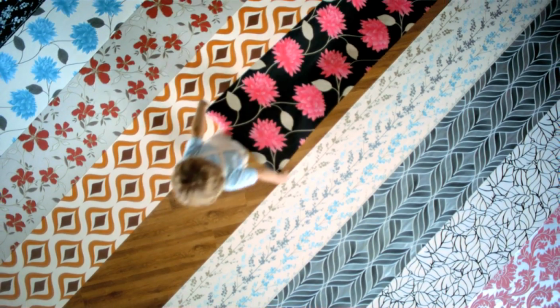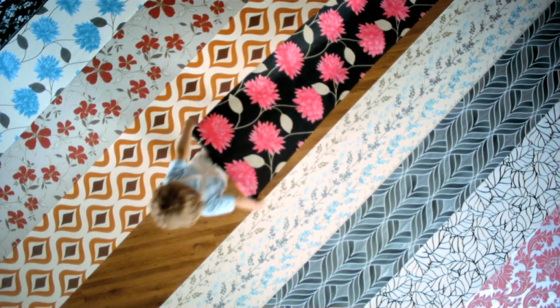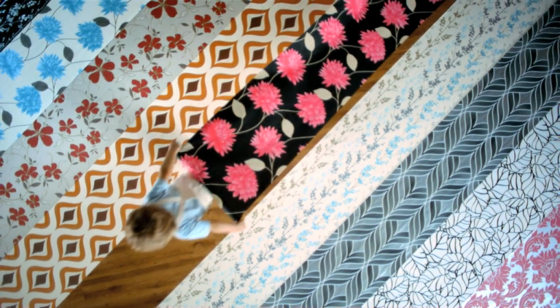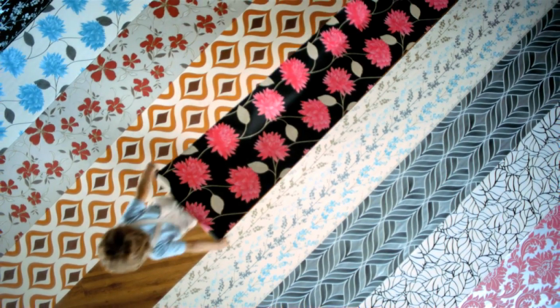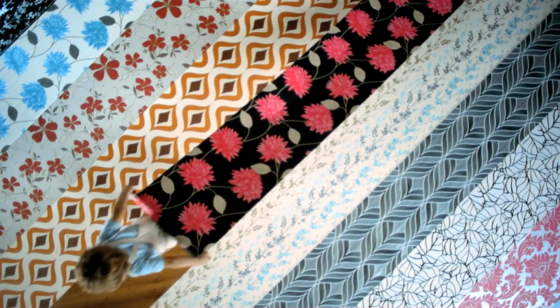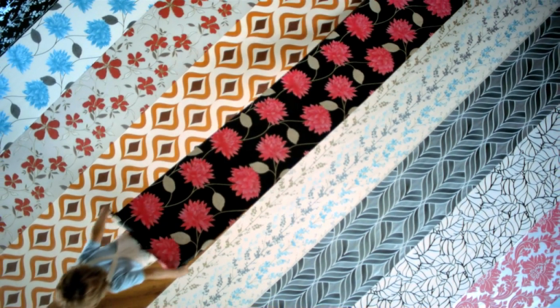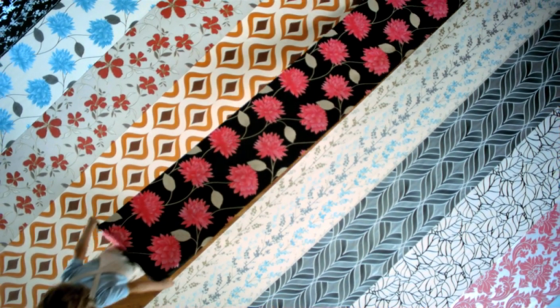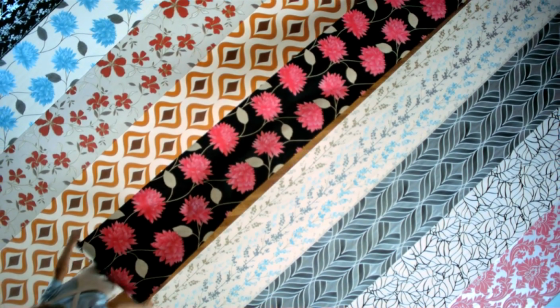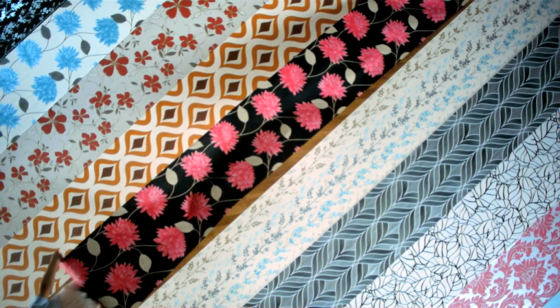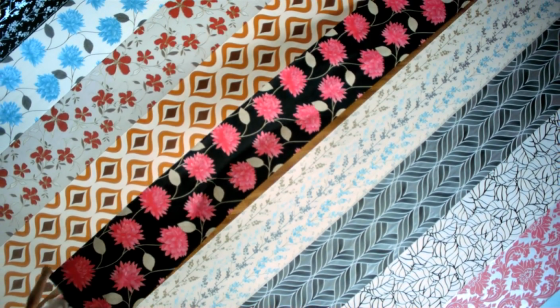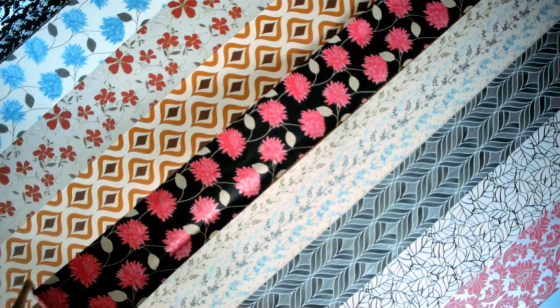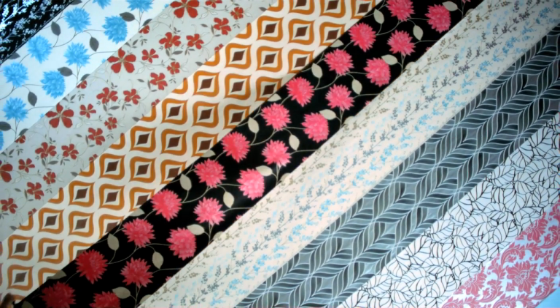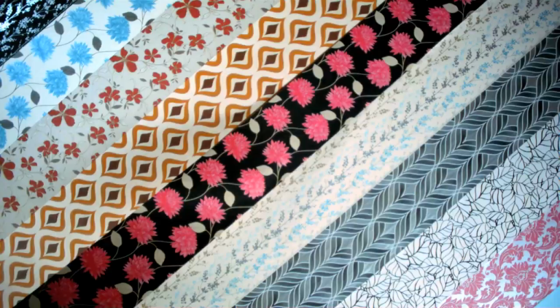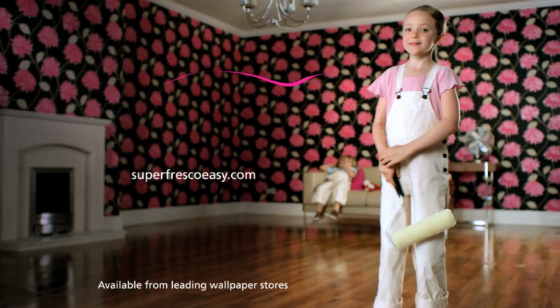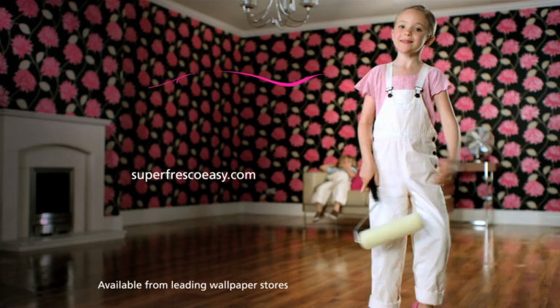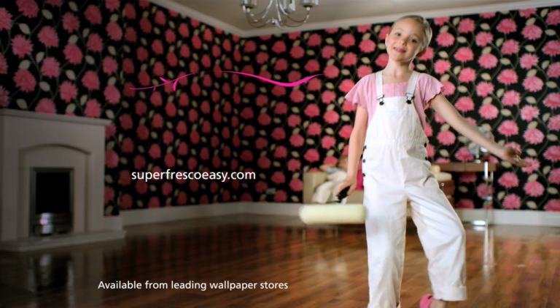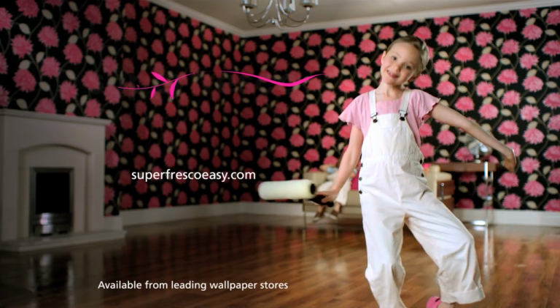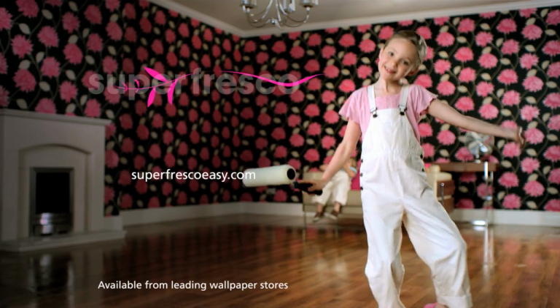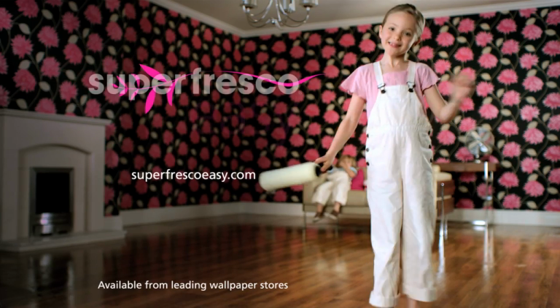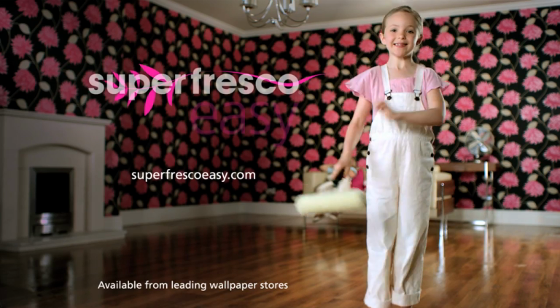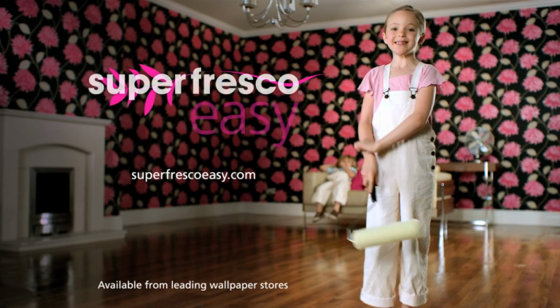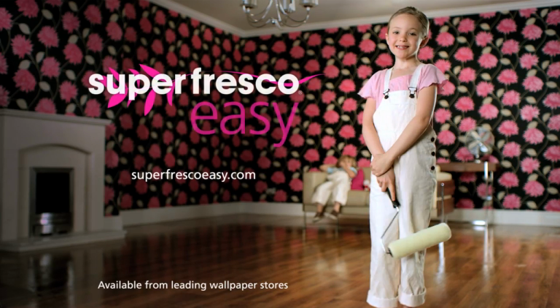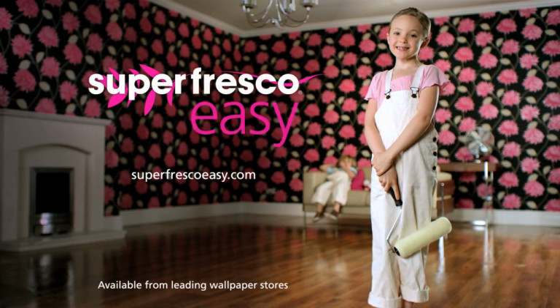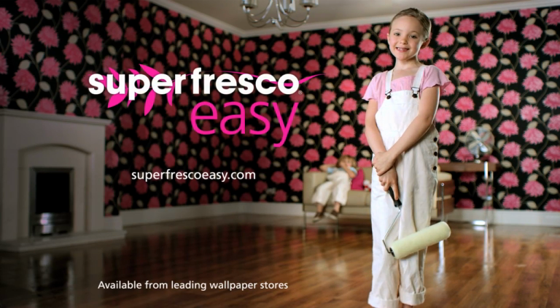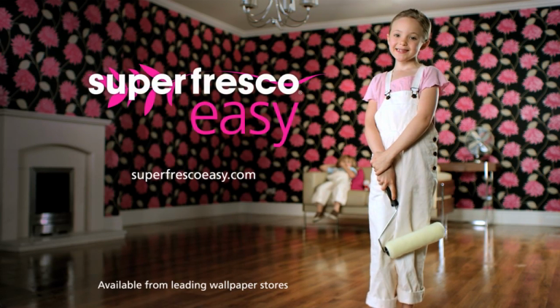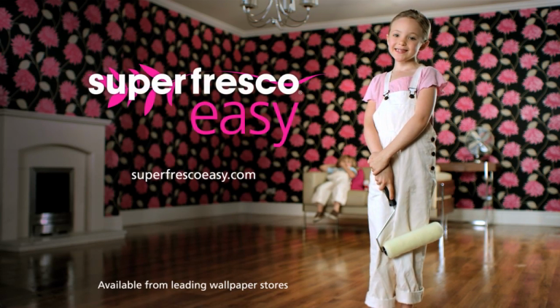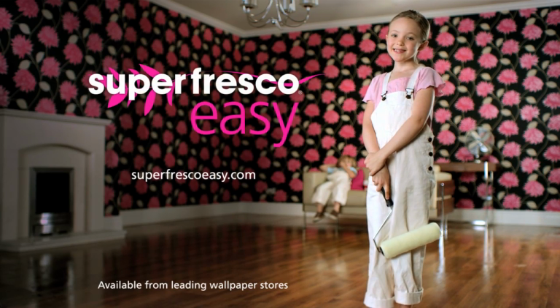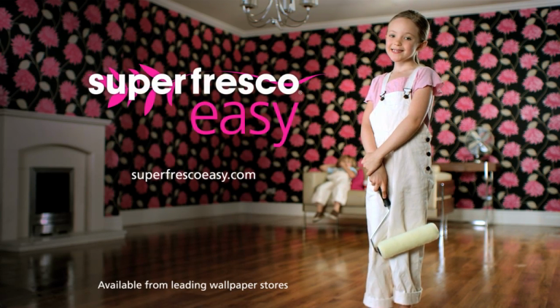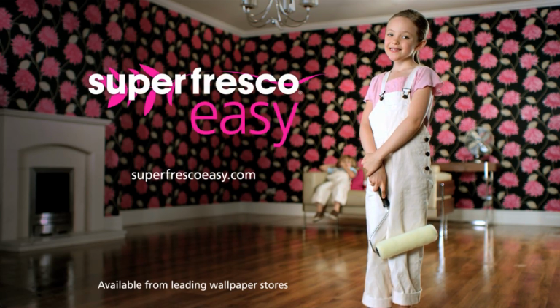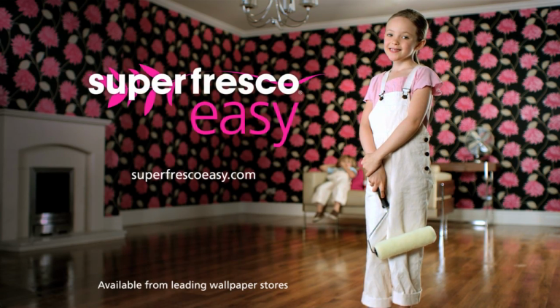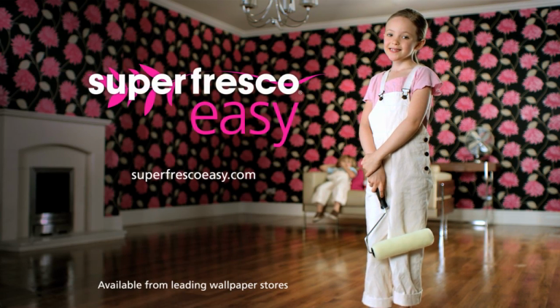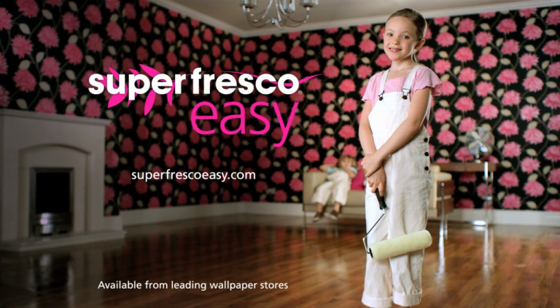Superfresco Easy. Wallpapering made easy peasy. To see how, visit SuperfrescoEasy.com.